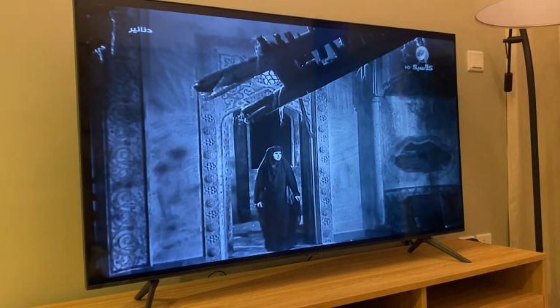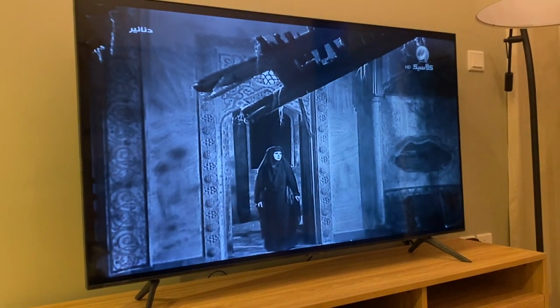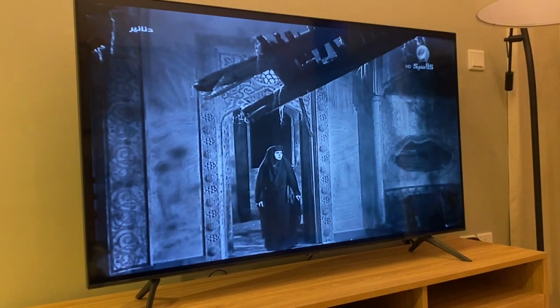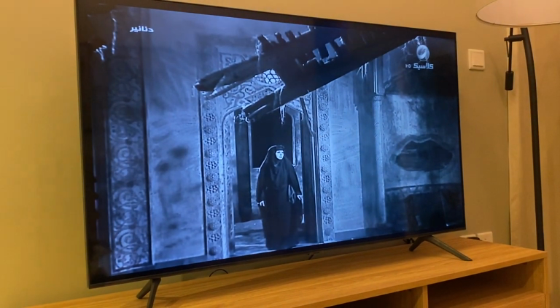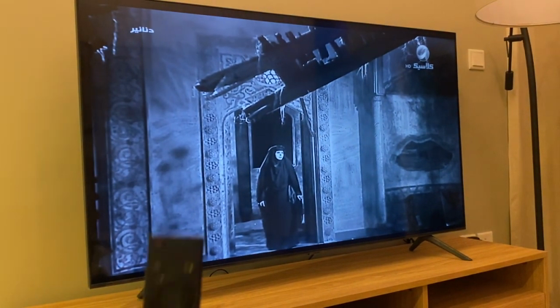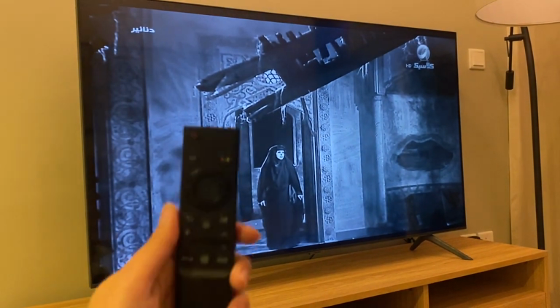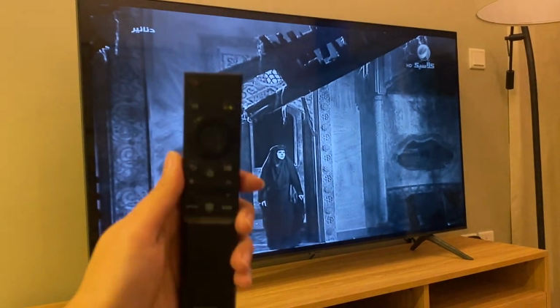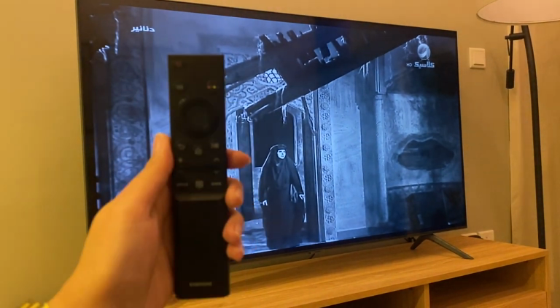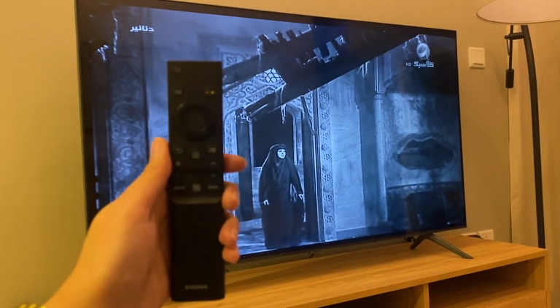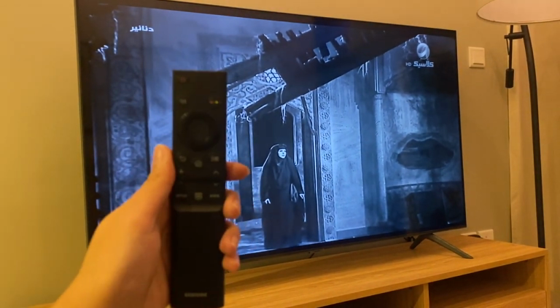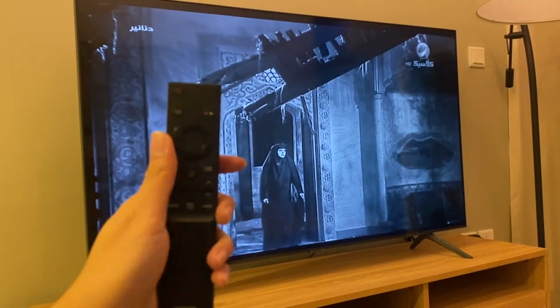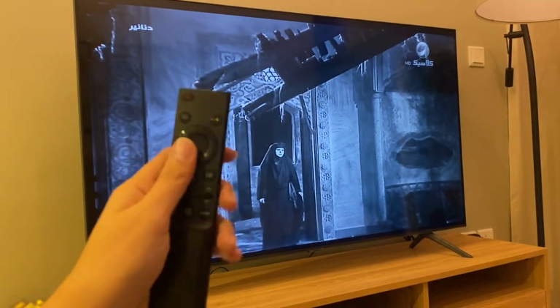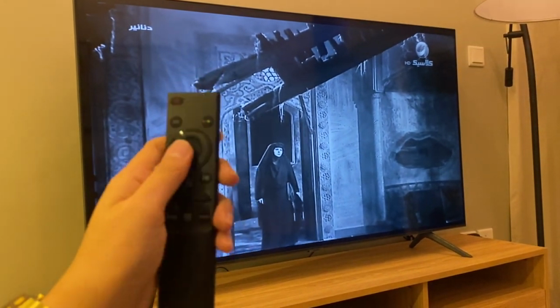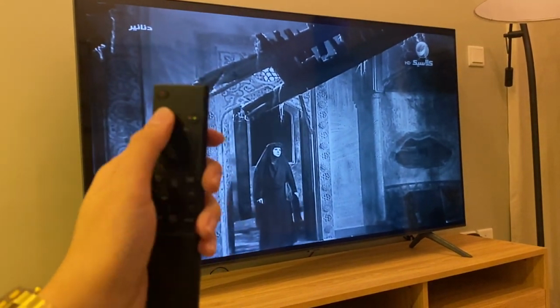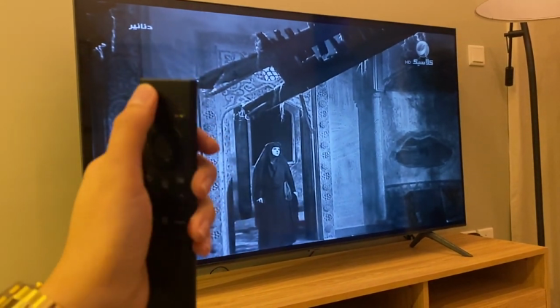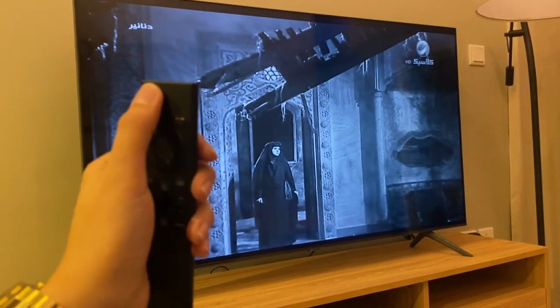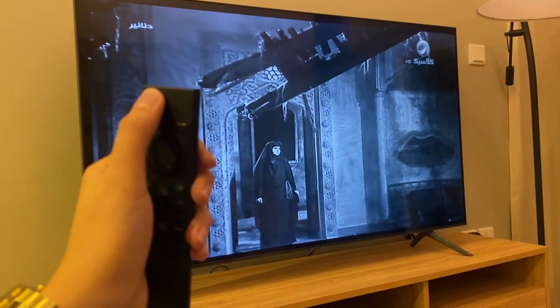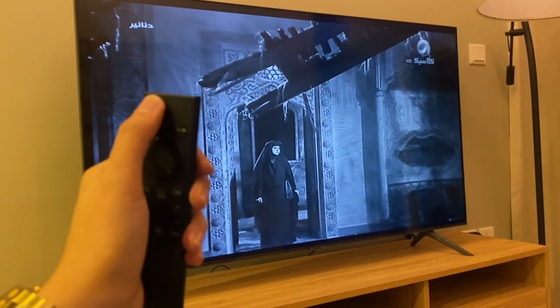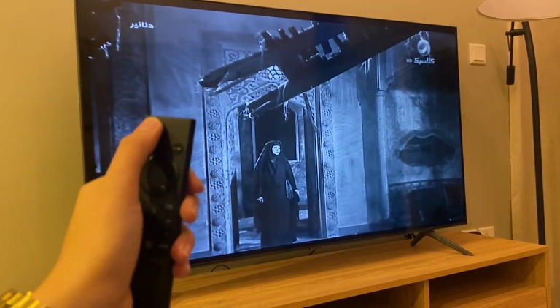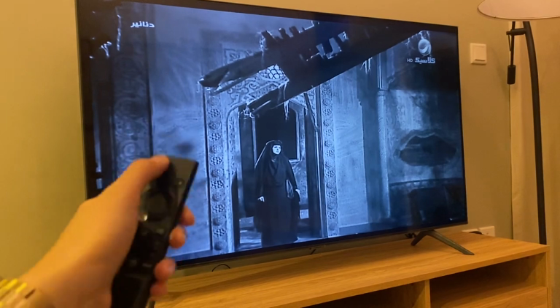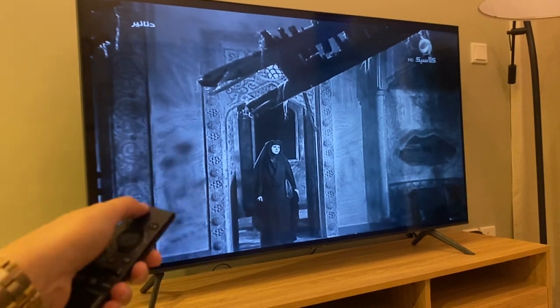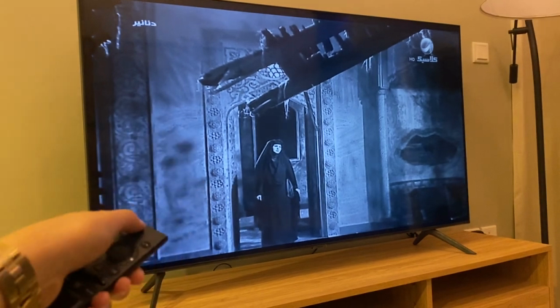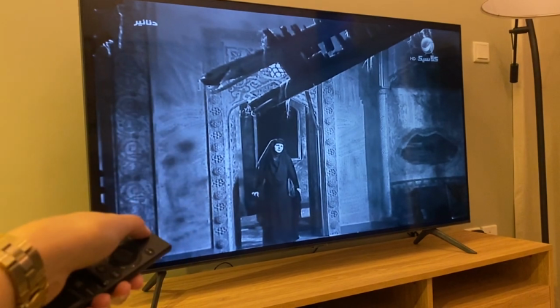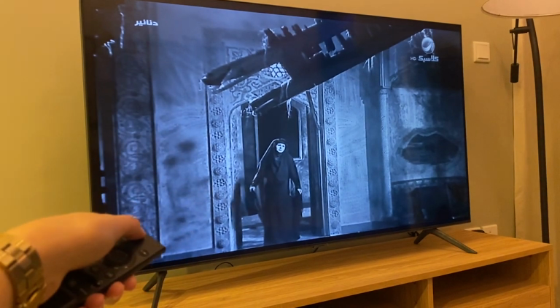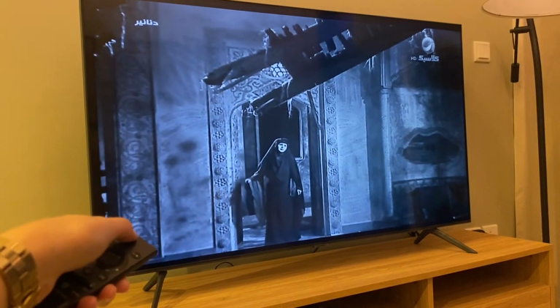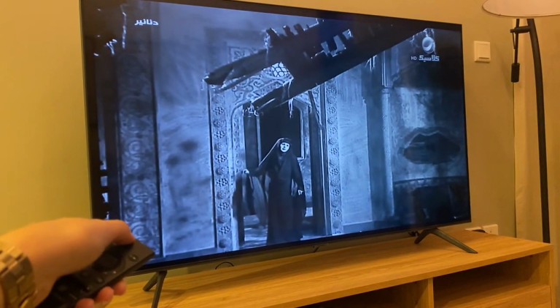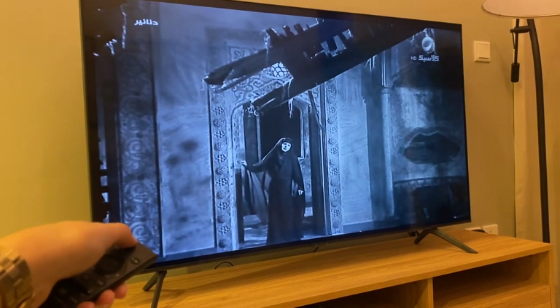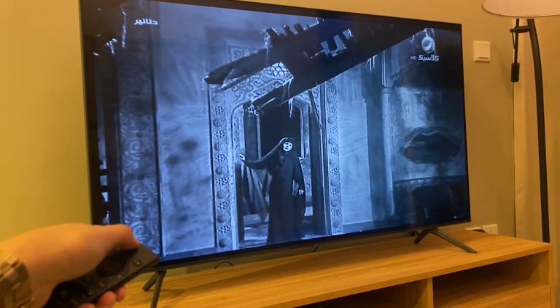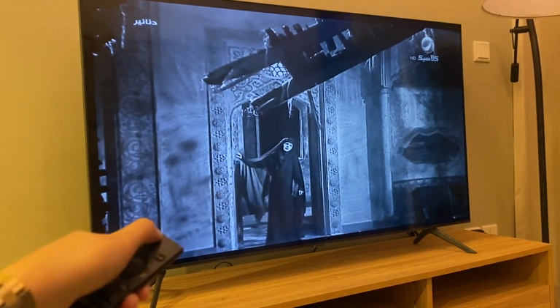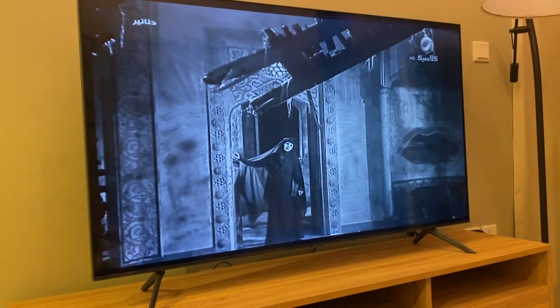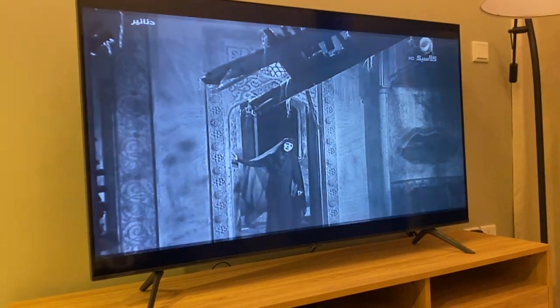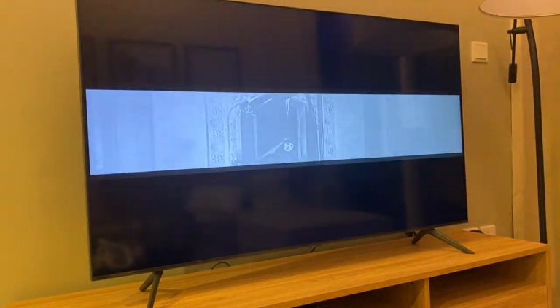To turn off, use this remote and press the power button and the TV will turn off.